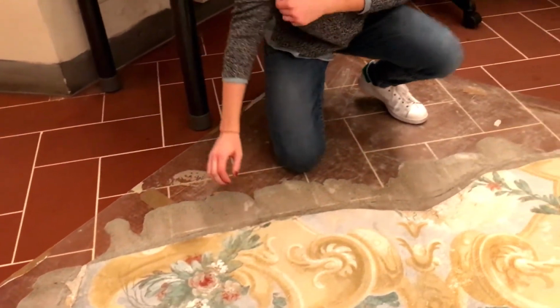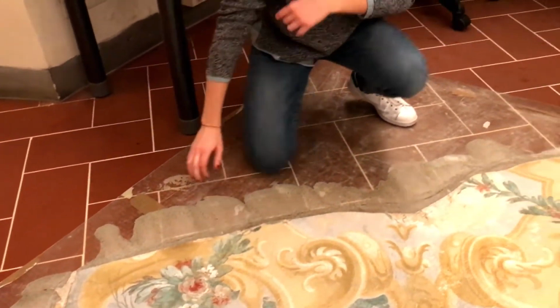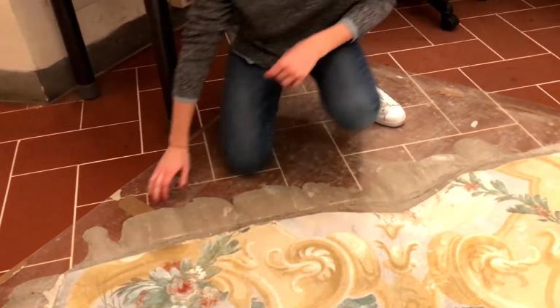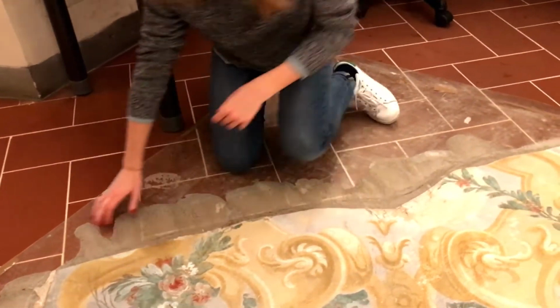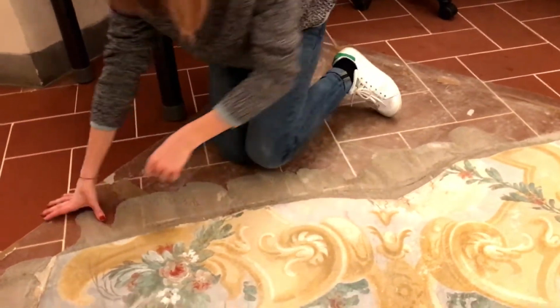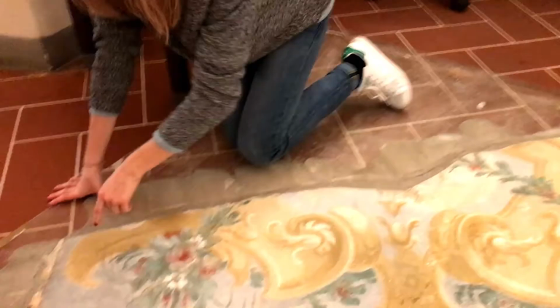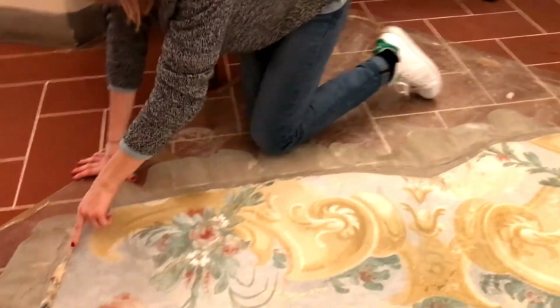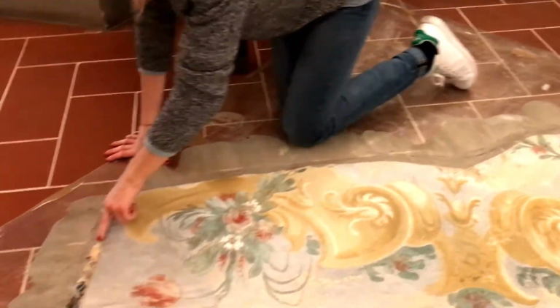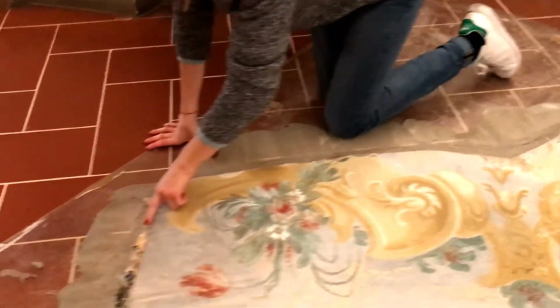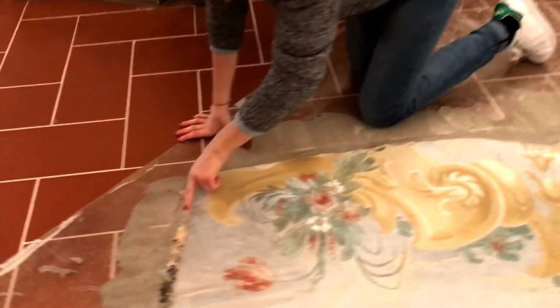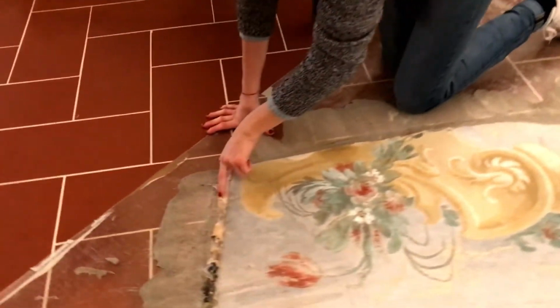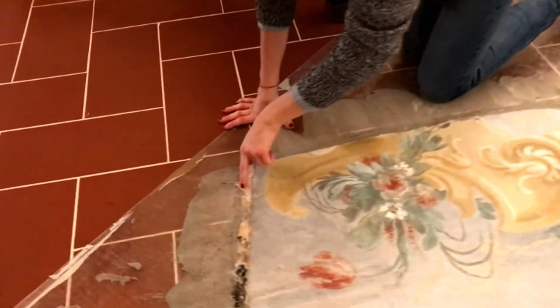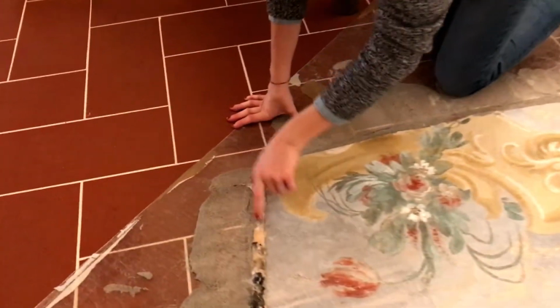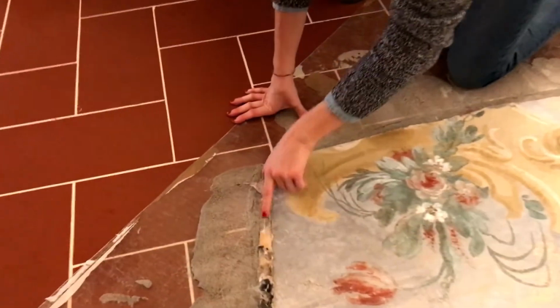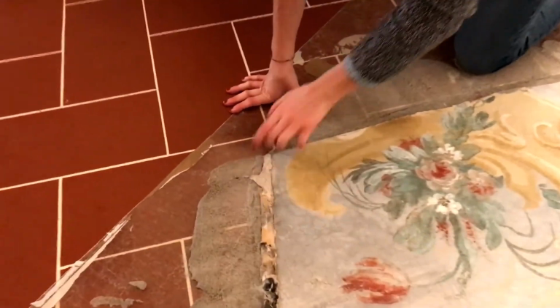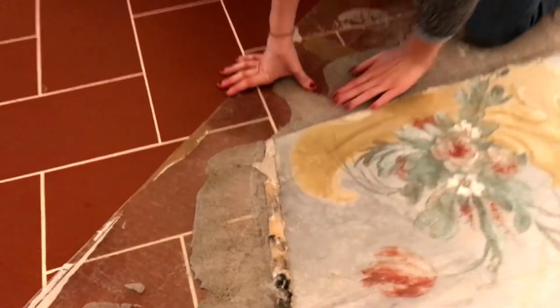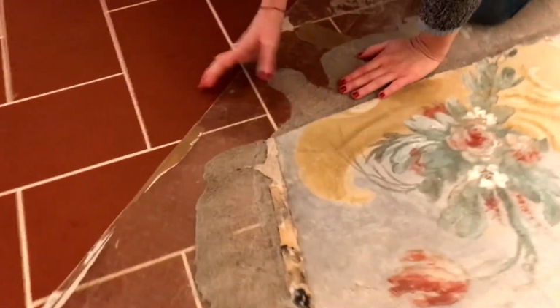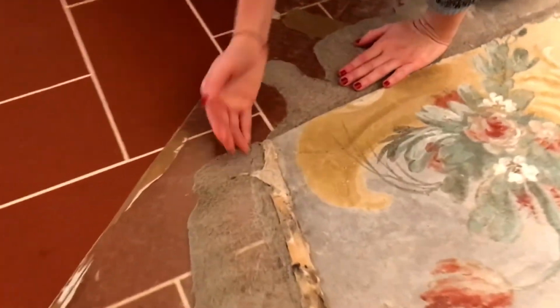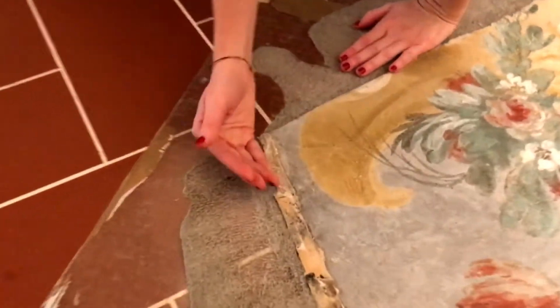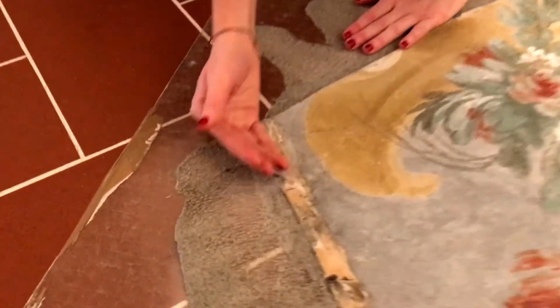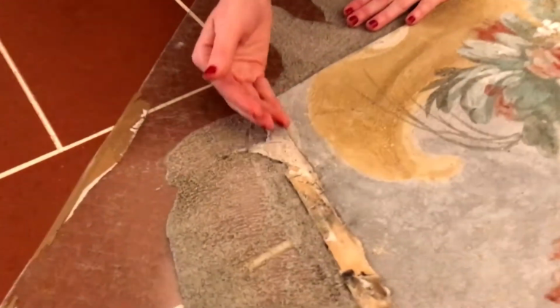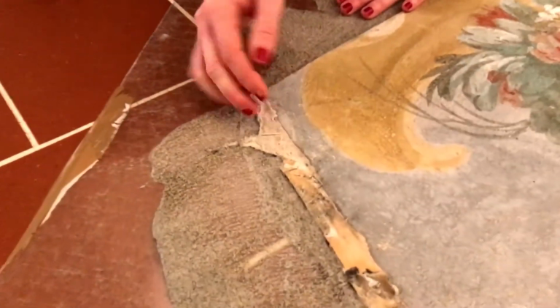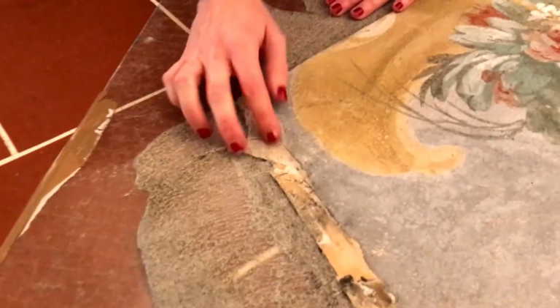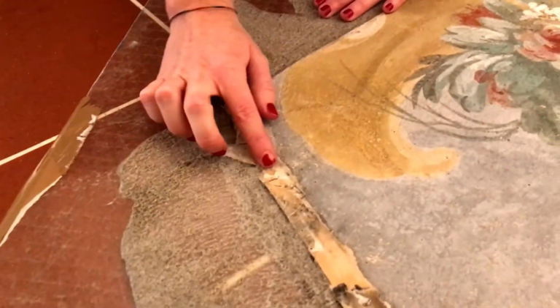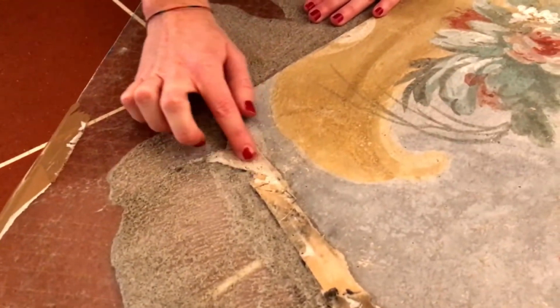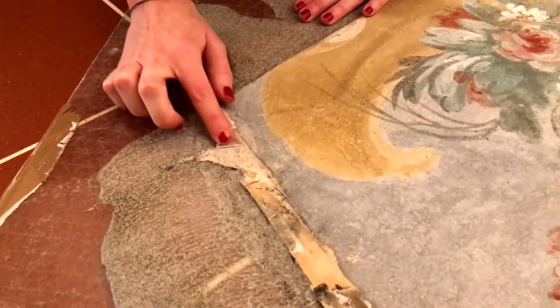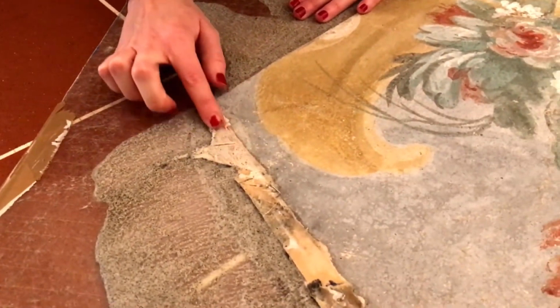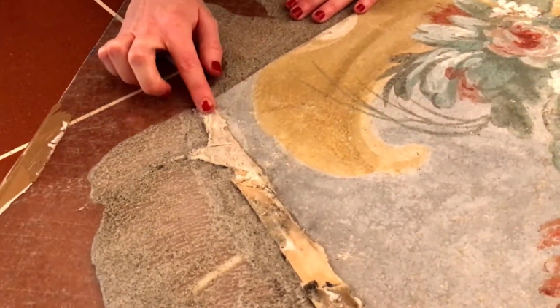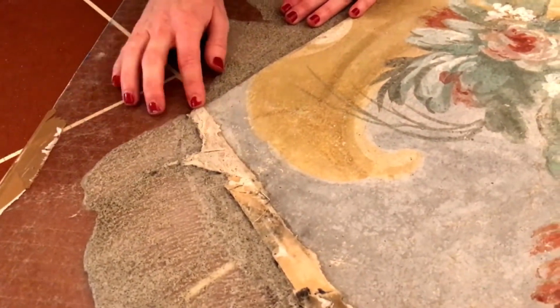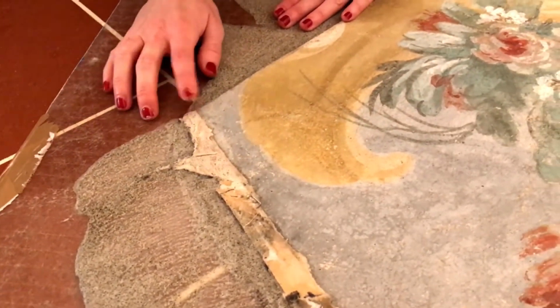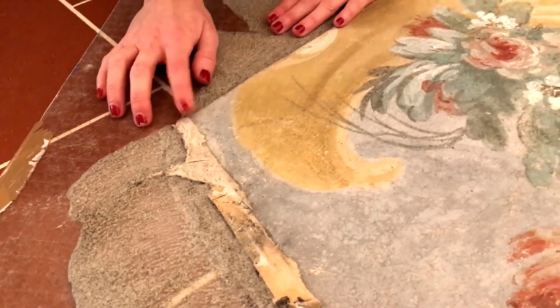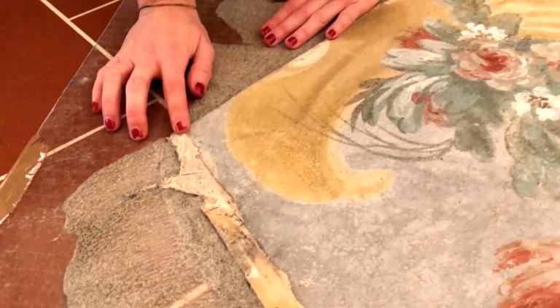We also have here the remainder of the newspaper, and there's the canvas backing — you can kind of see it around the edges.